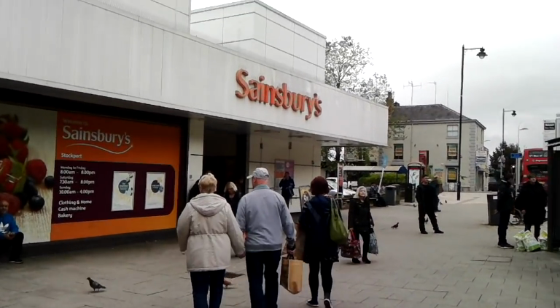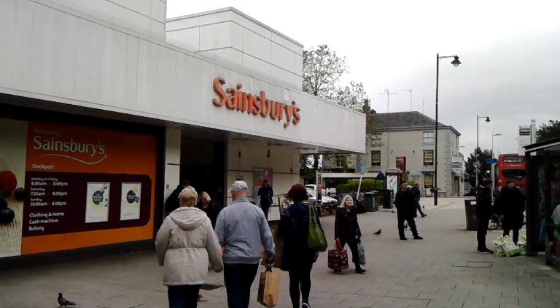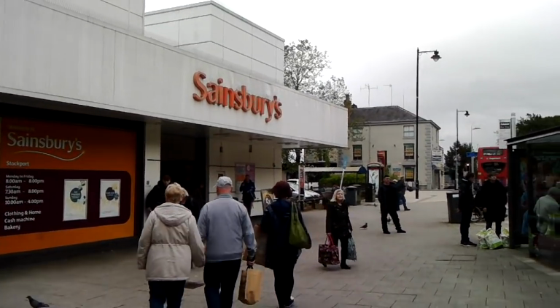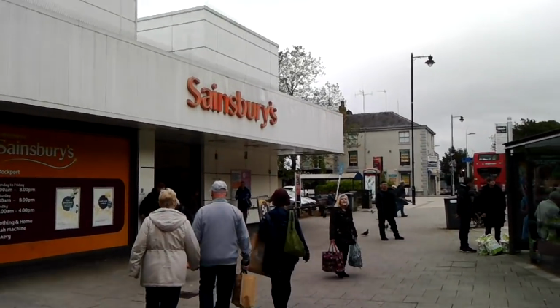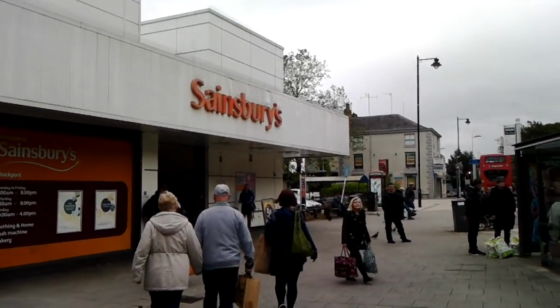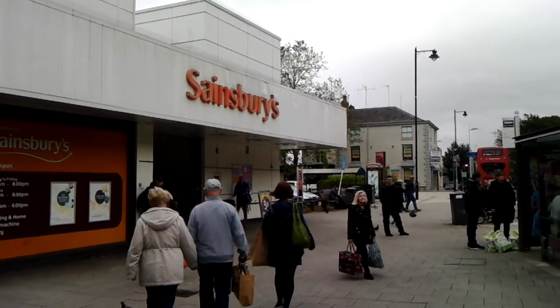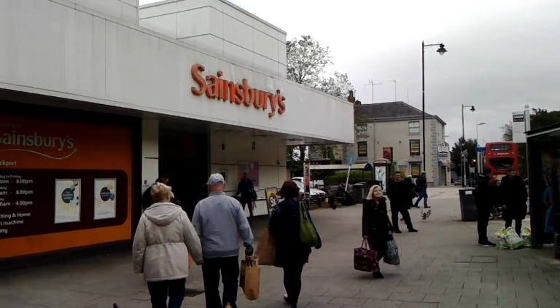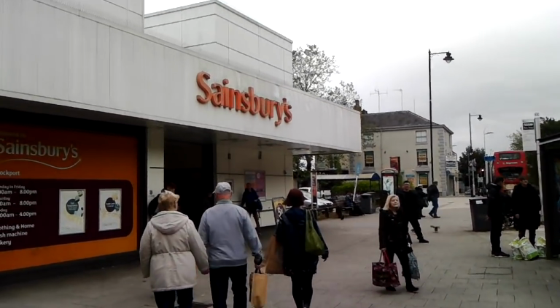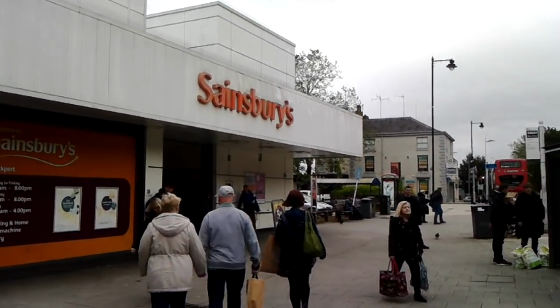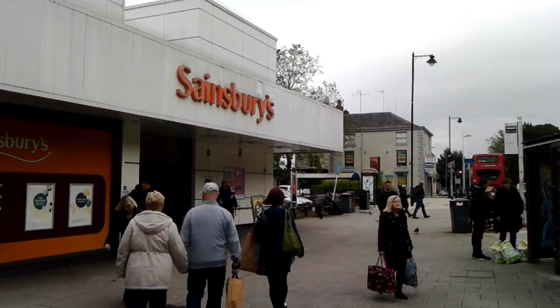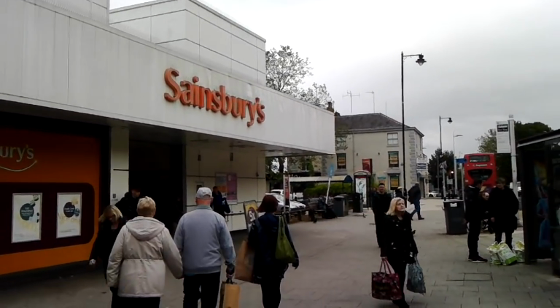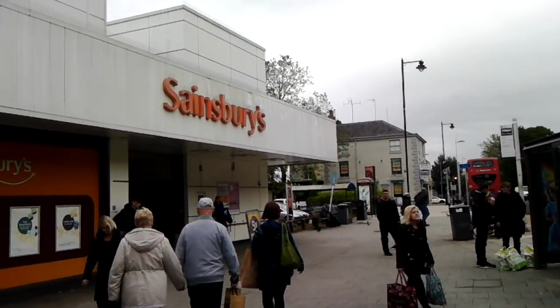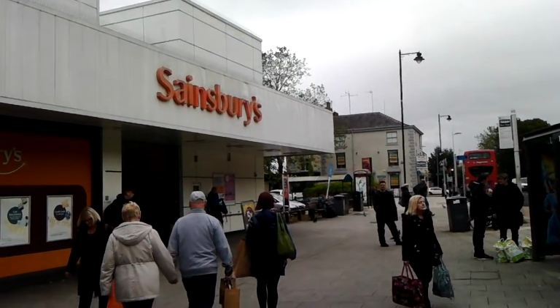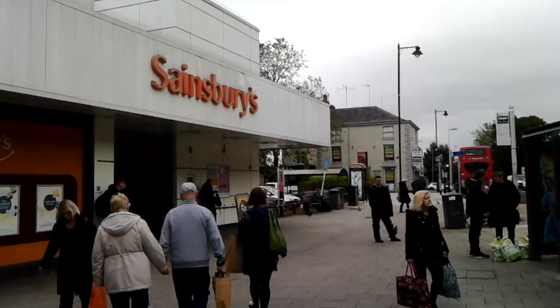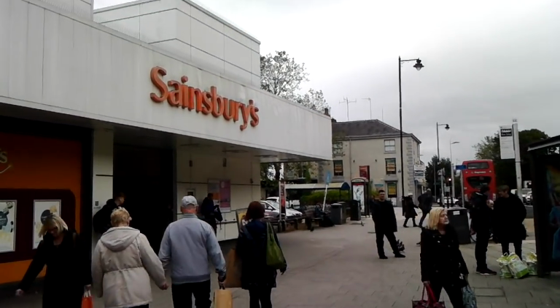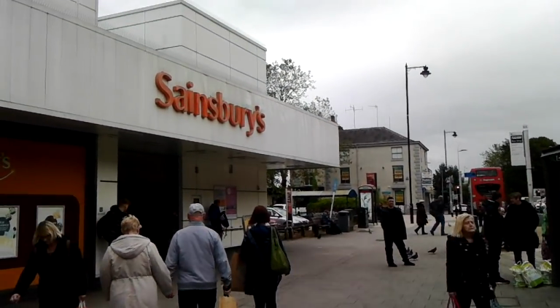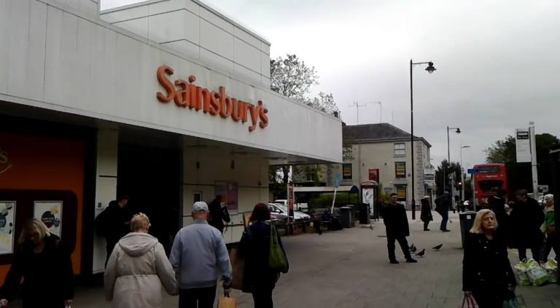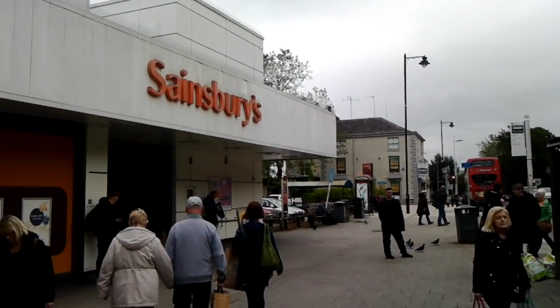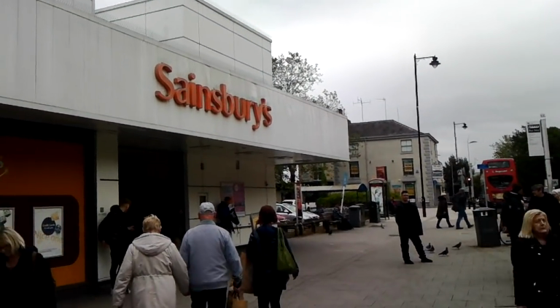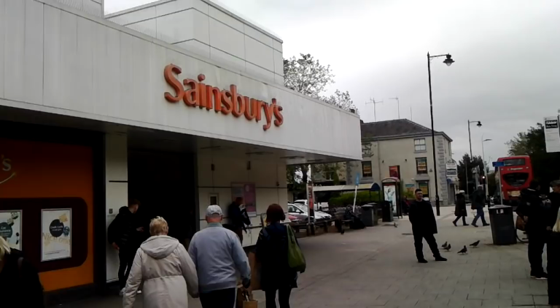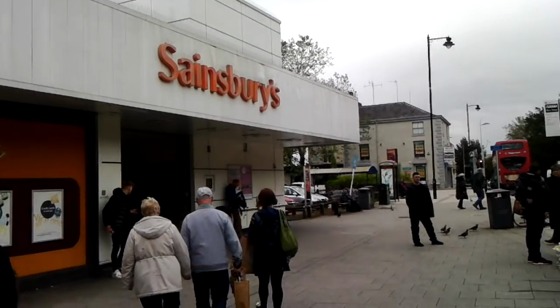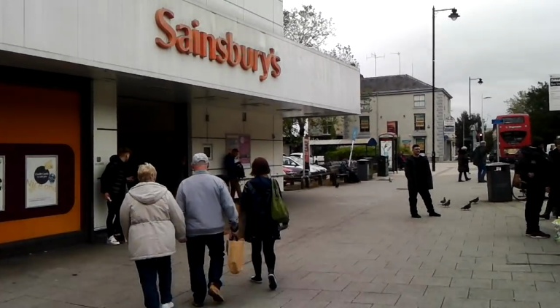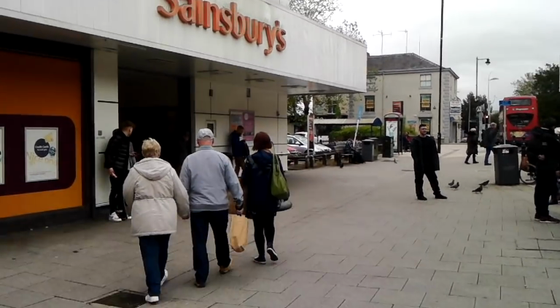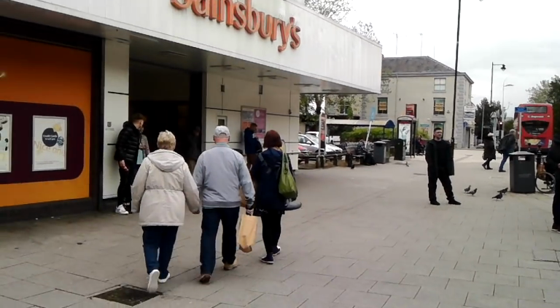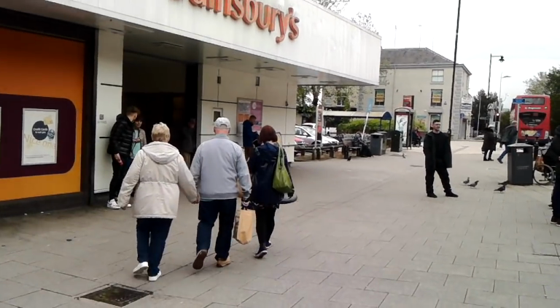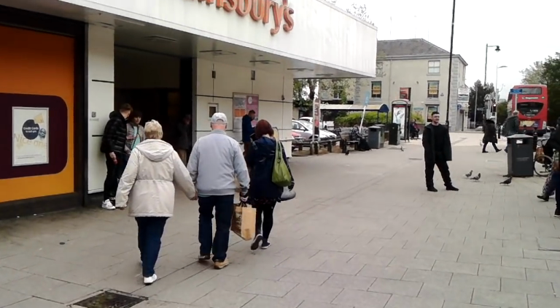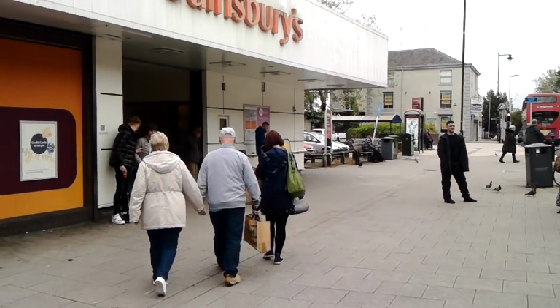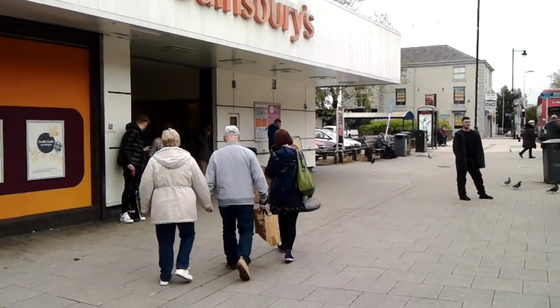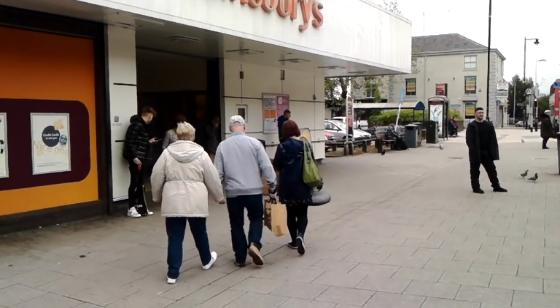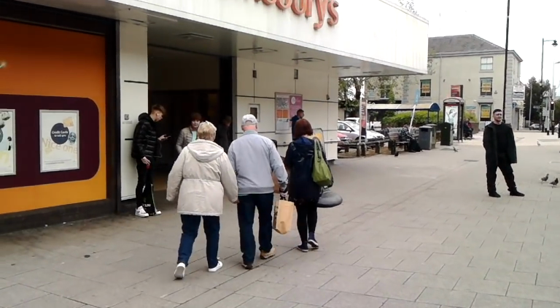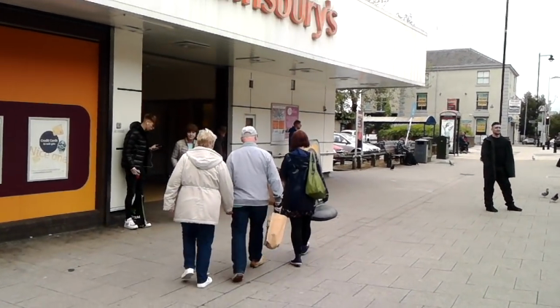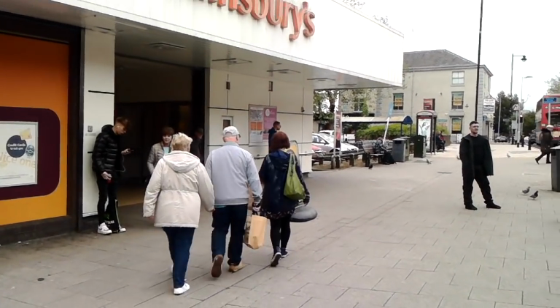Hi everyone, so we're going to pop into Sainsbury's and take a look and see what titles will come out for us this week.